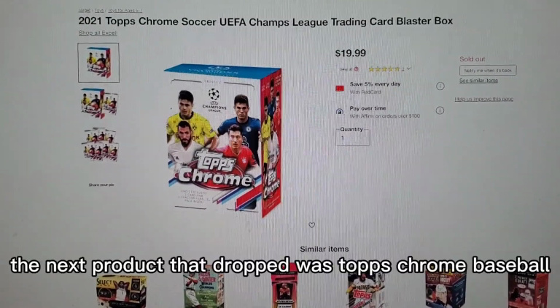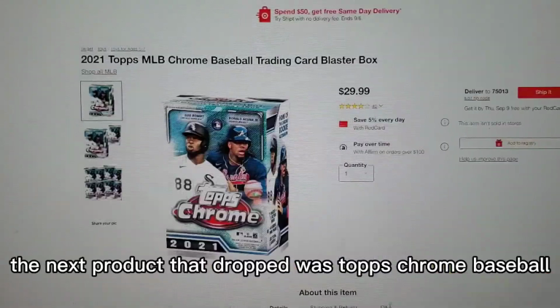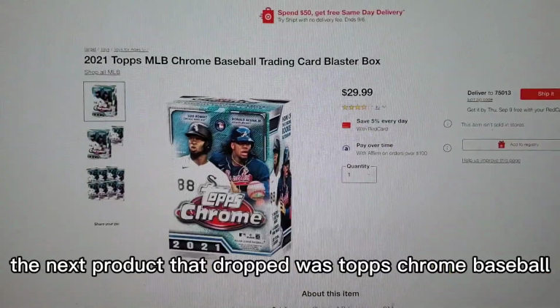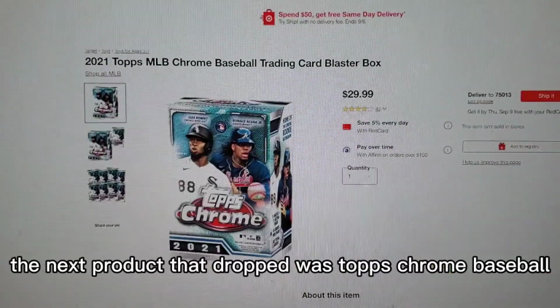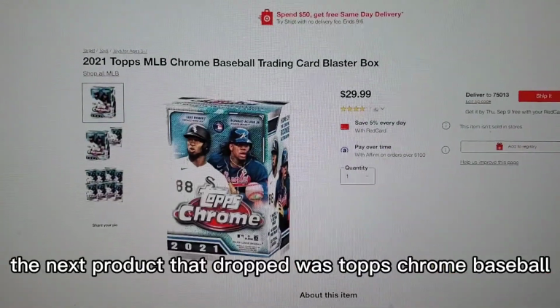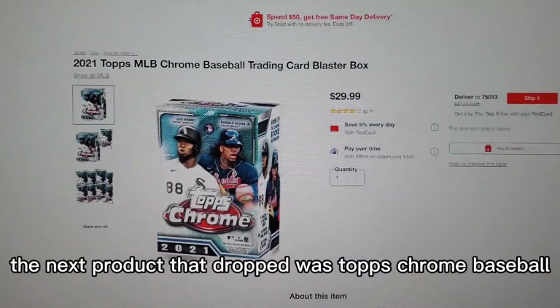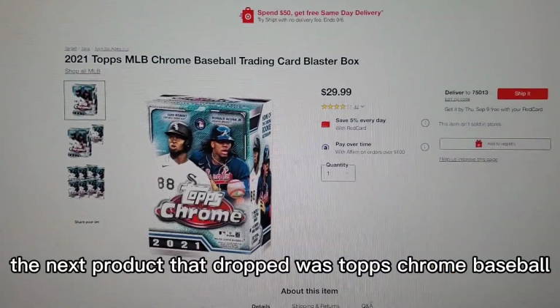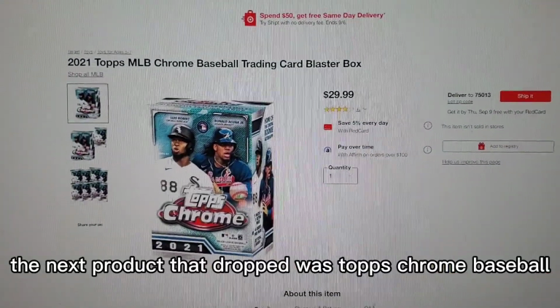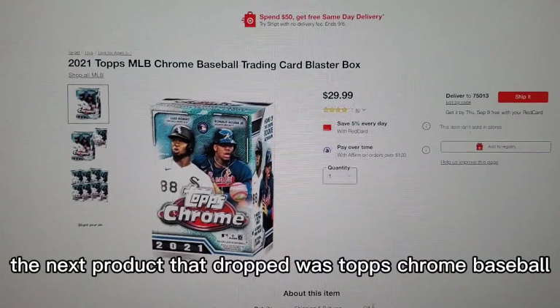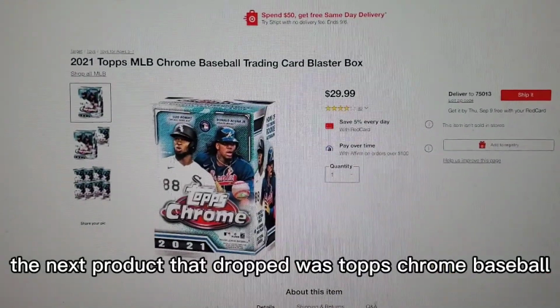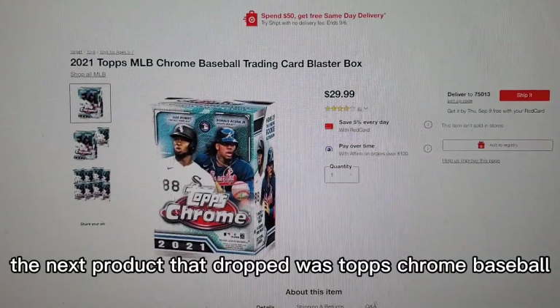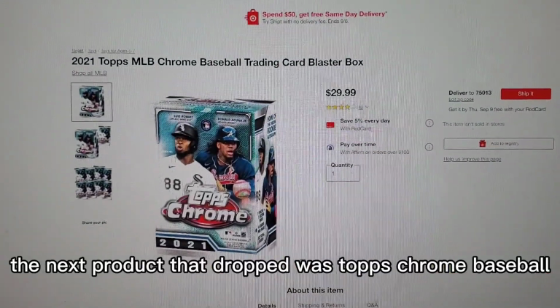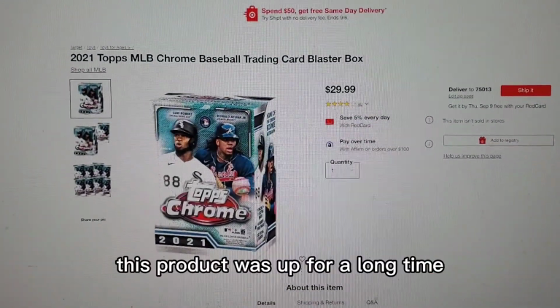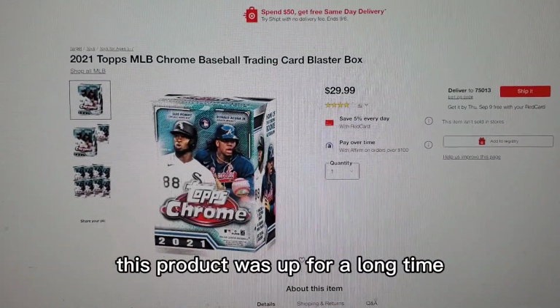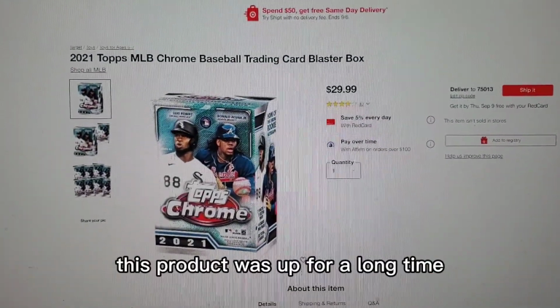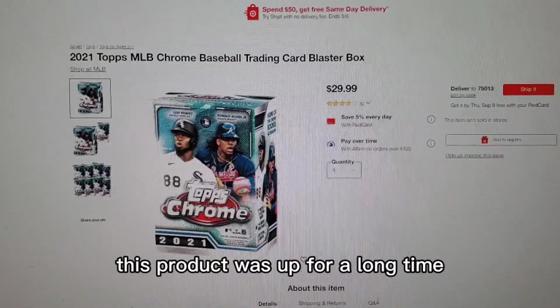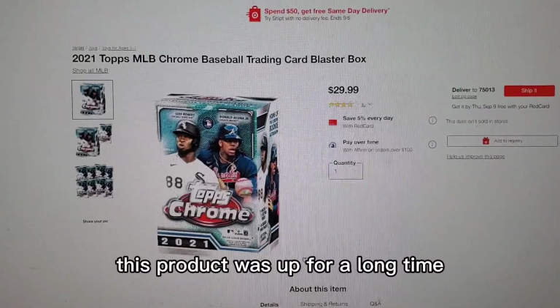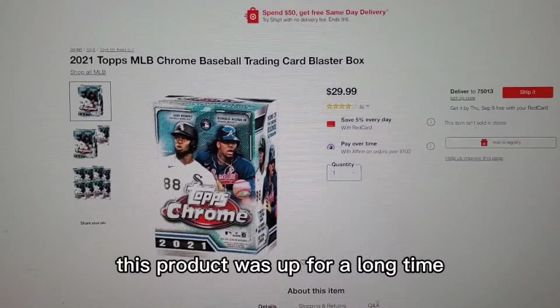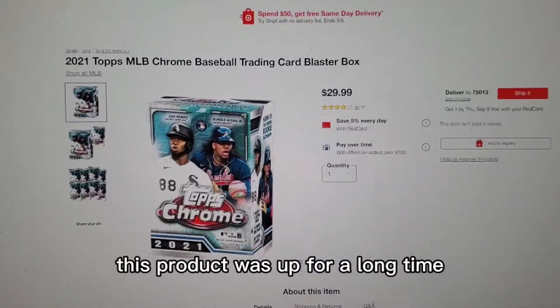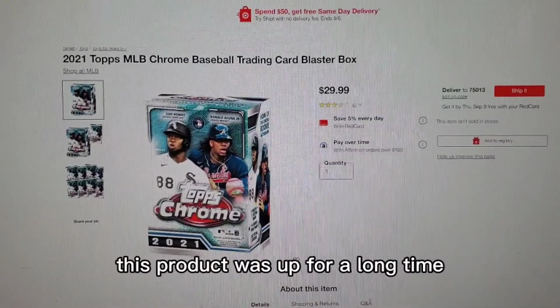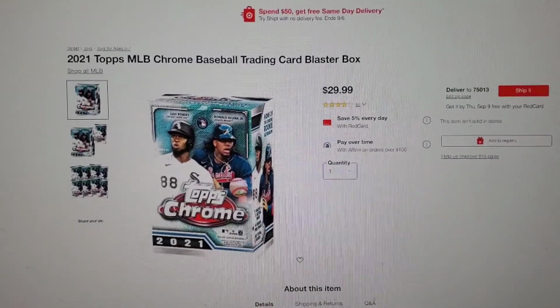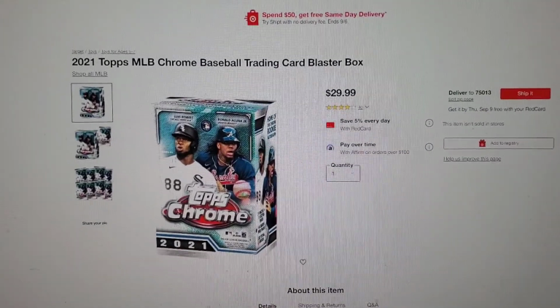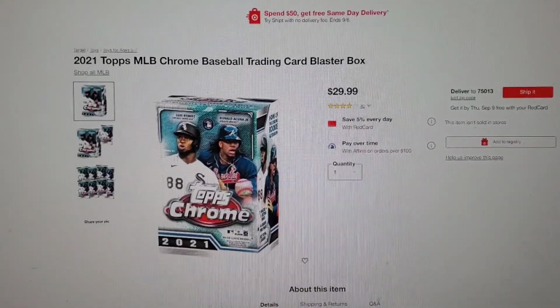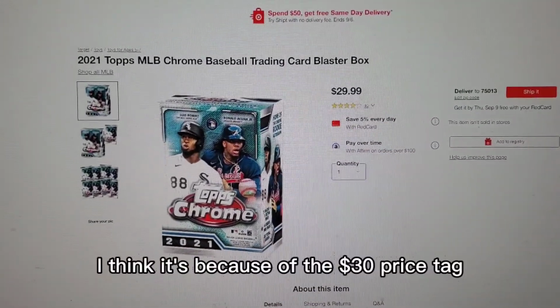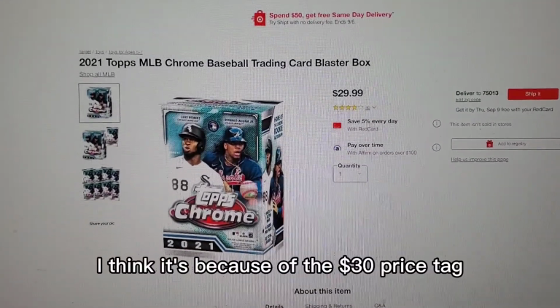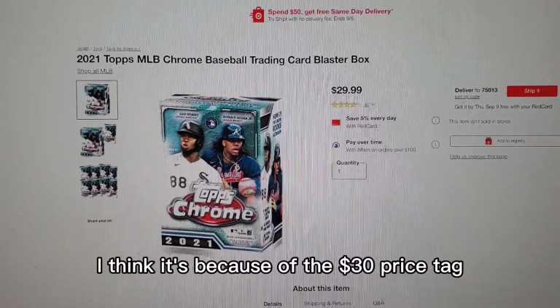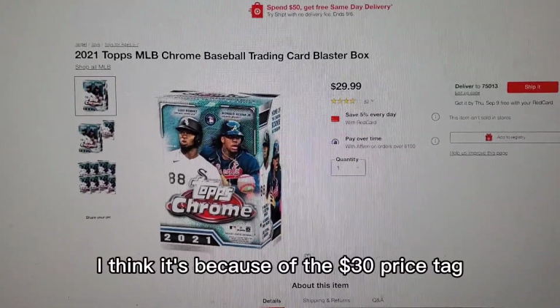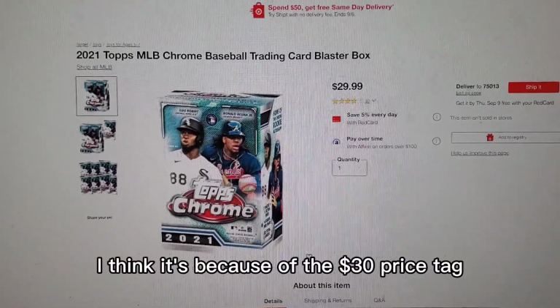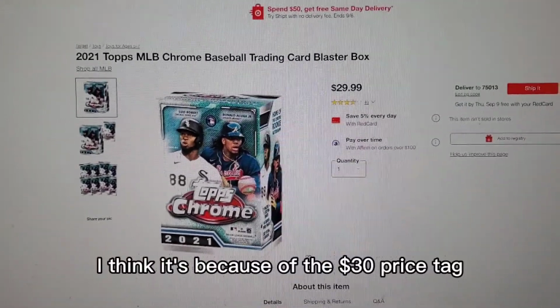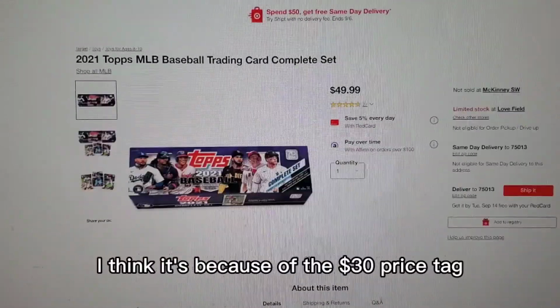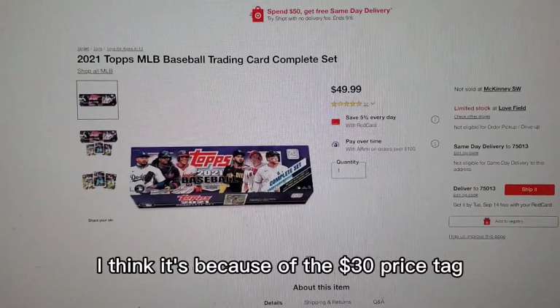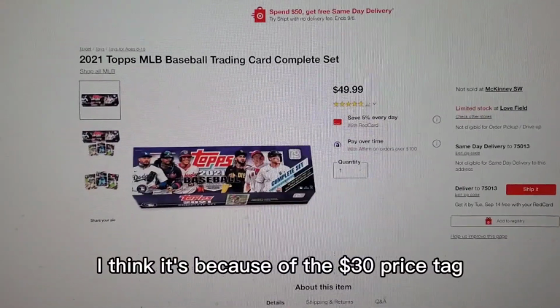The next product that dropped was Topps Chrome Baseball. This product was up for a long time. I think it's because of the $30 price tag.